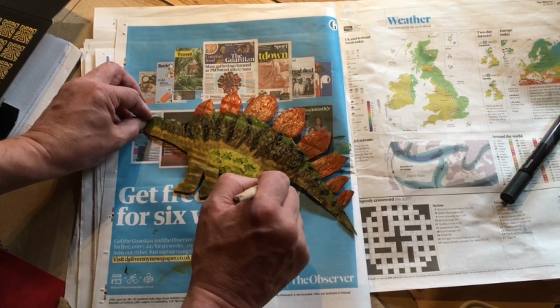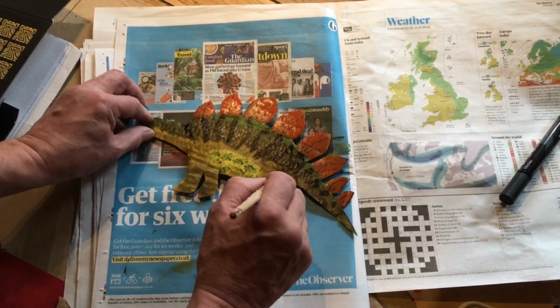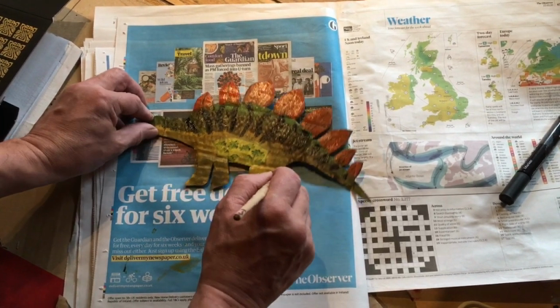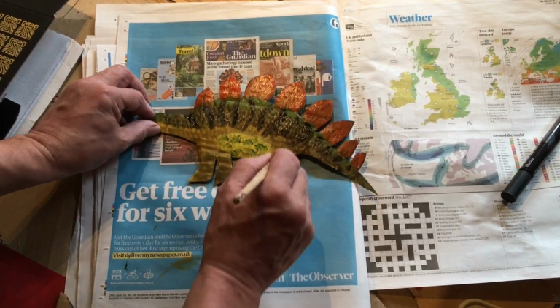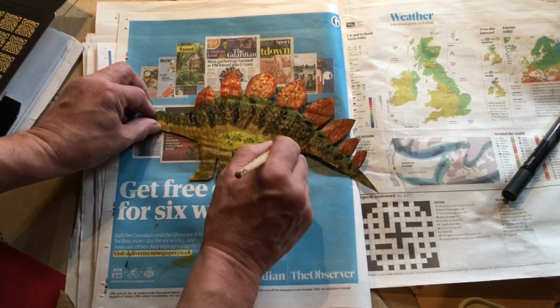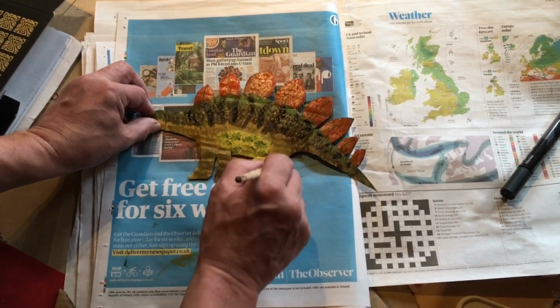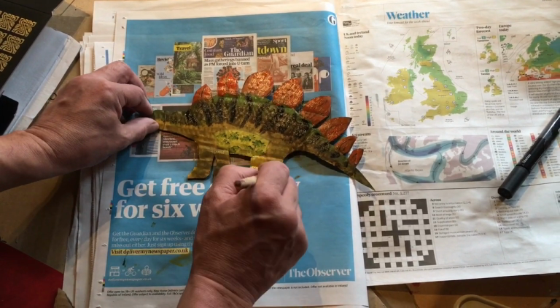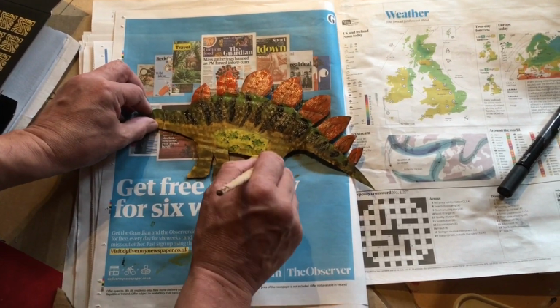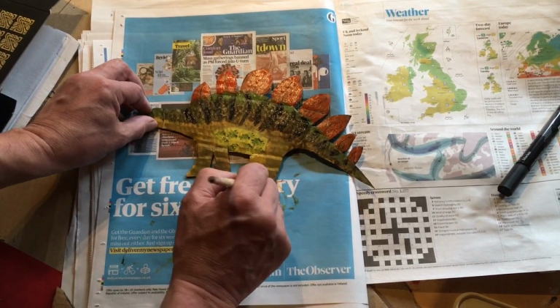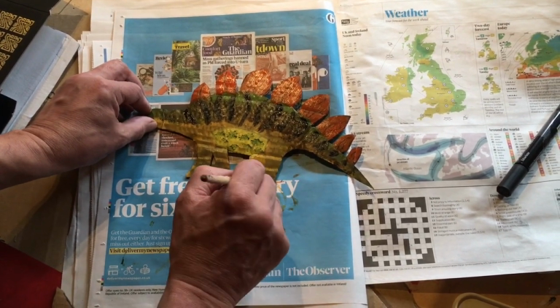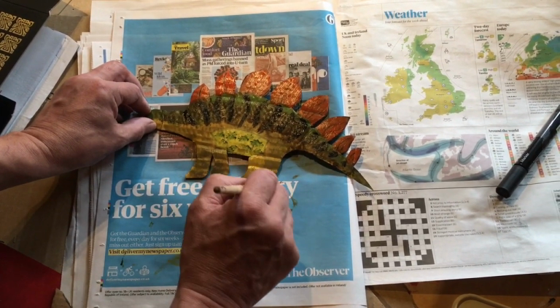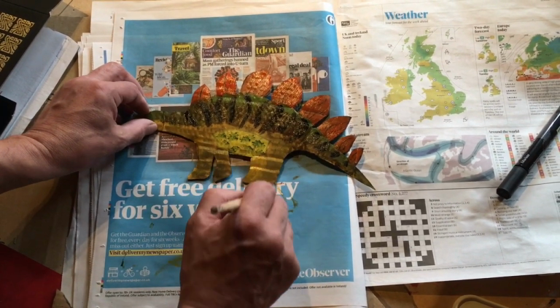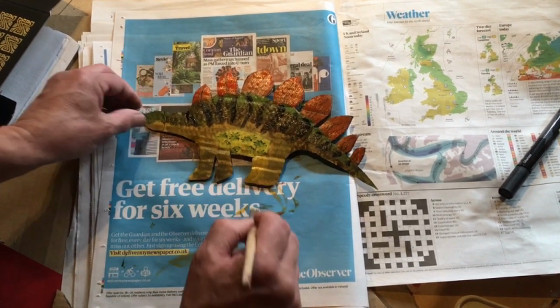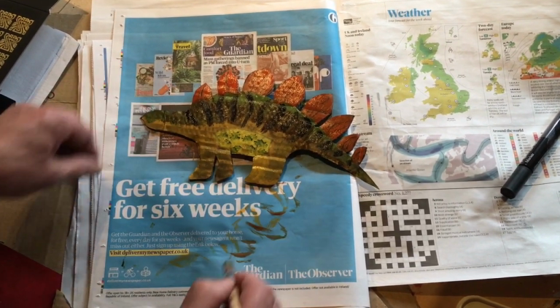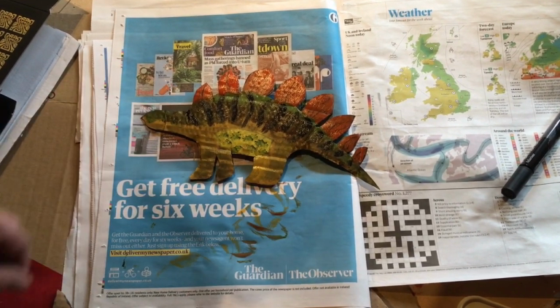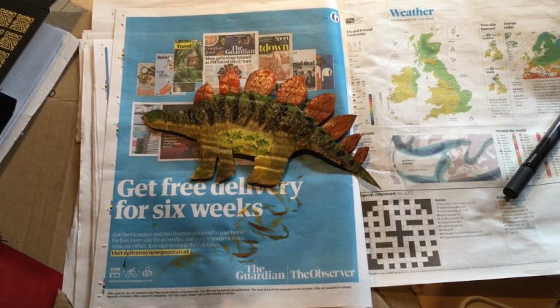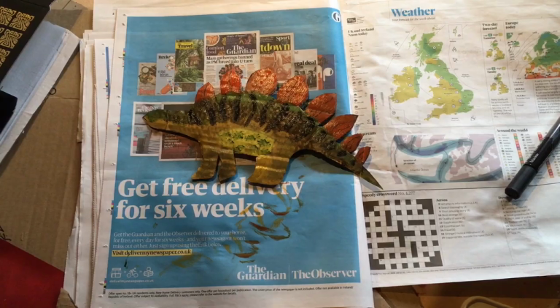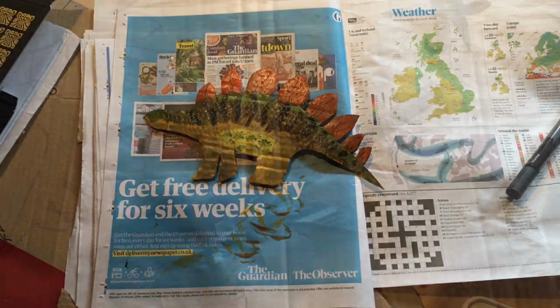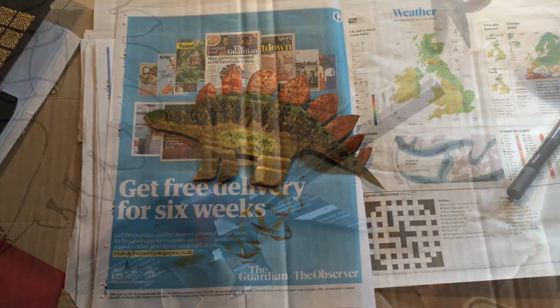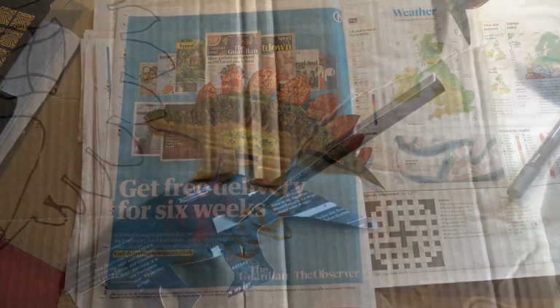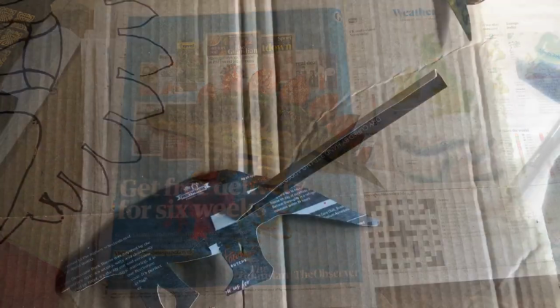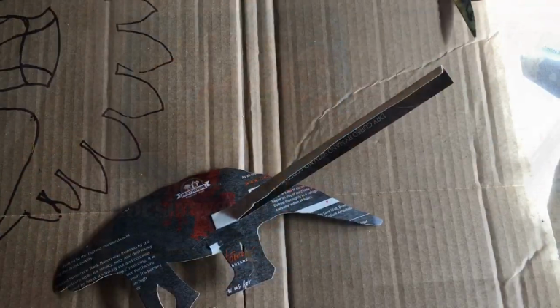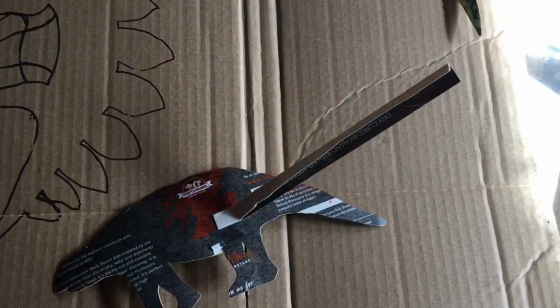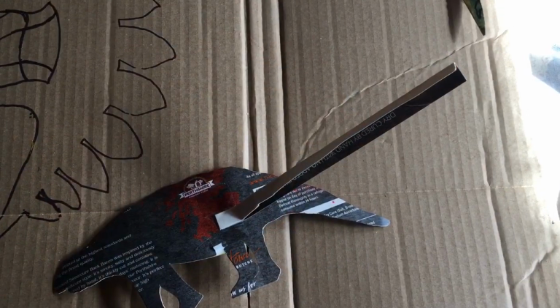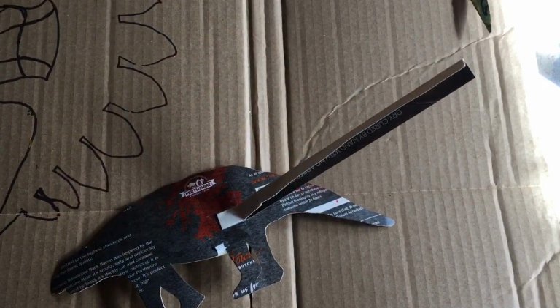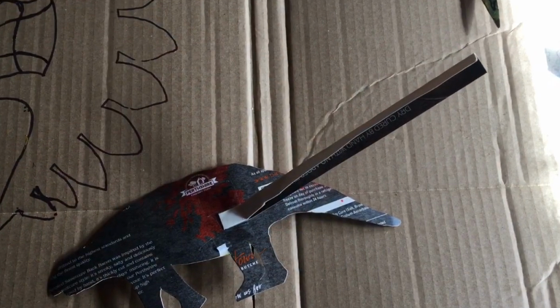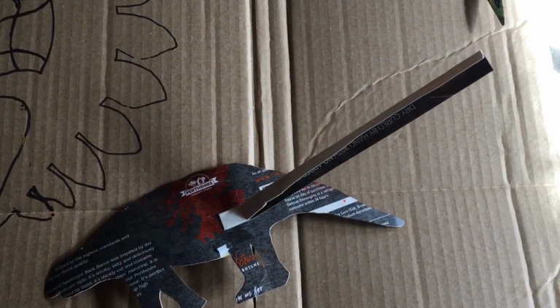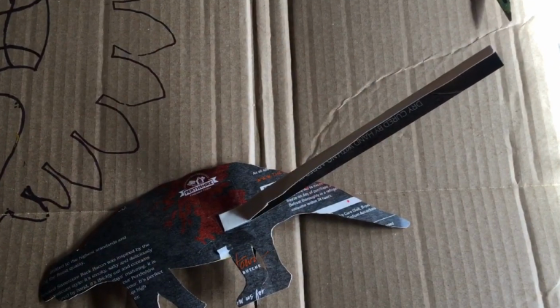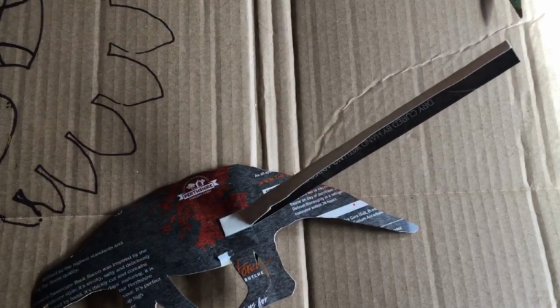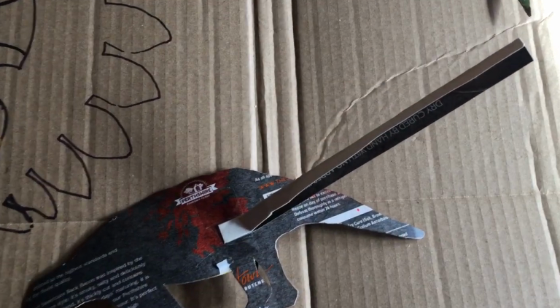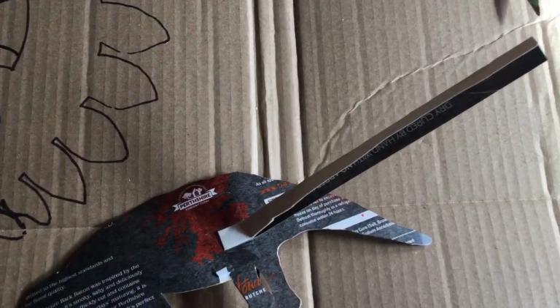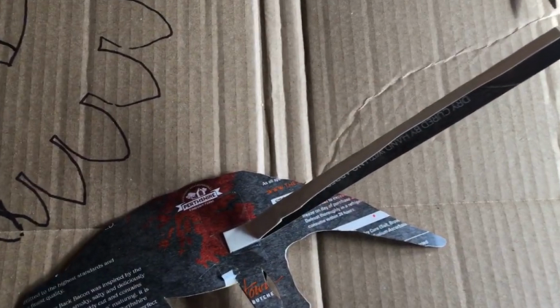If you want to give your dinosaur a stick or a rod, you can add a piece of folded cardboard at the back.